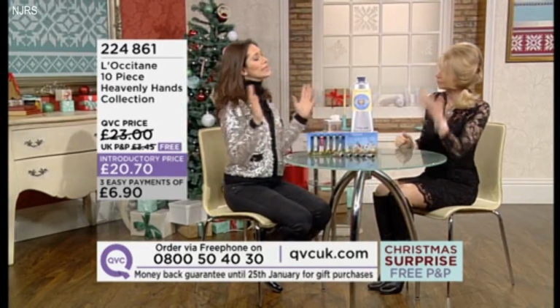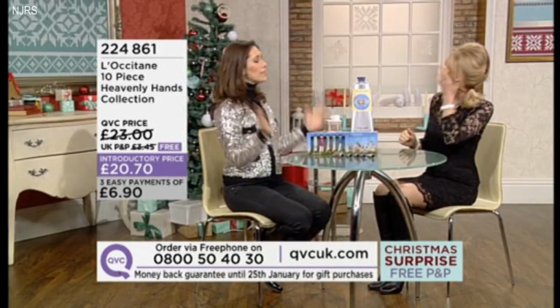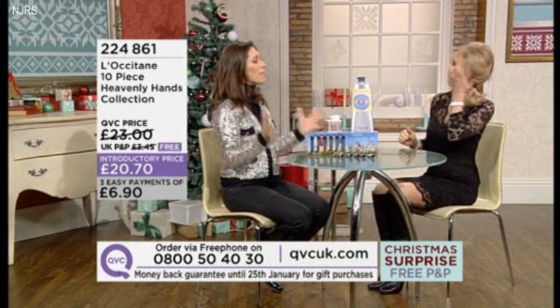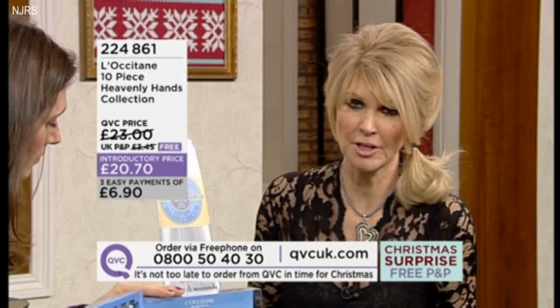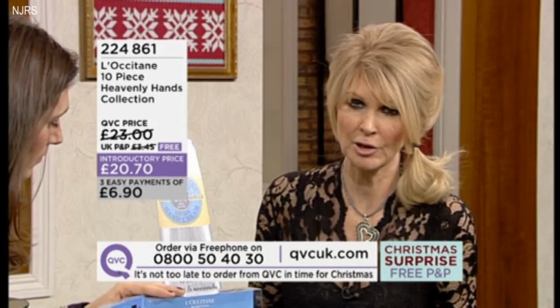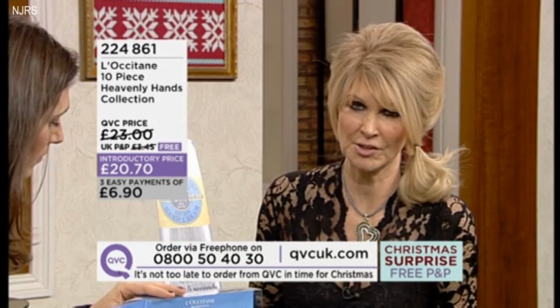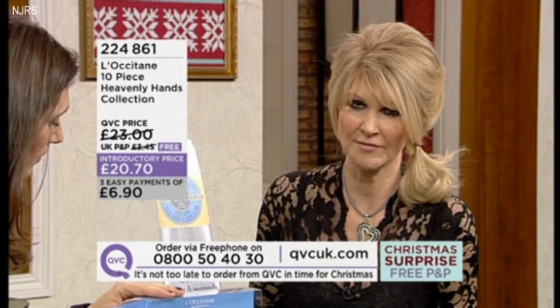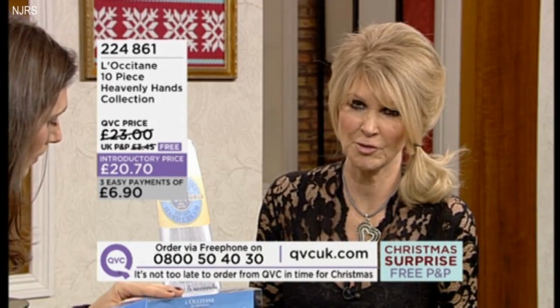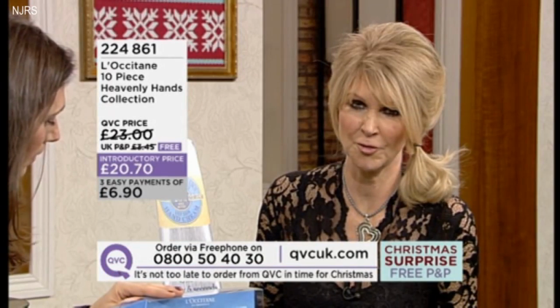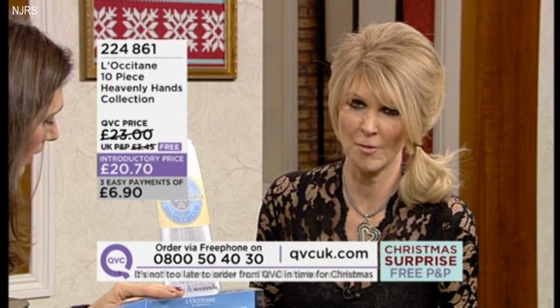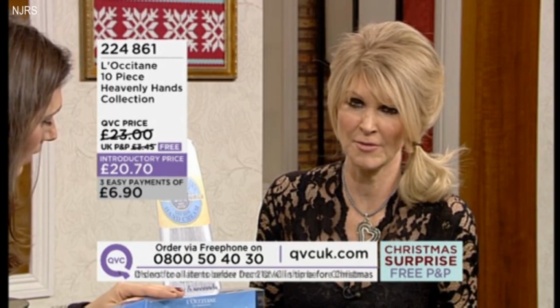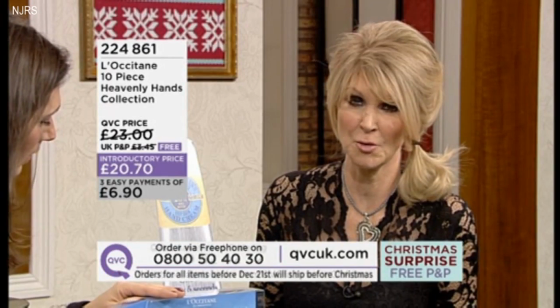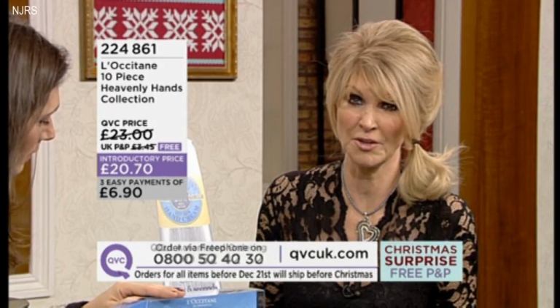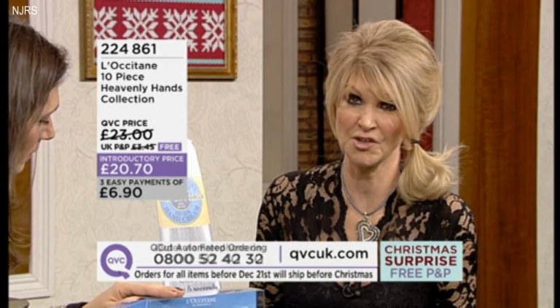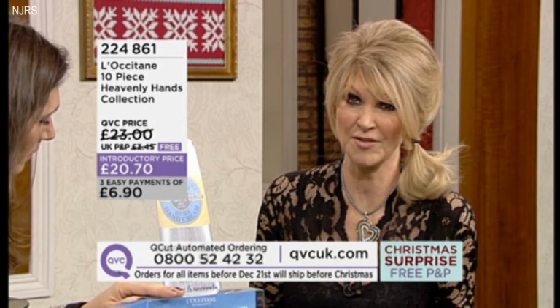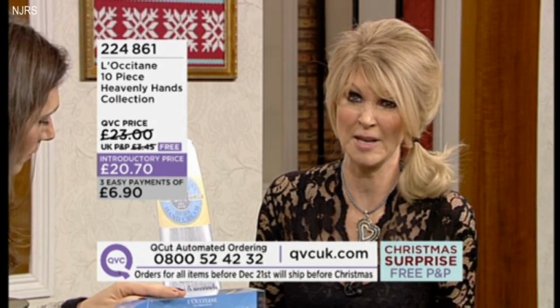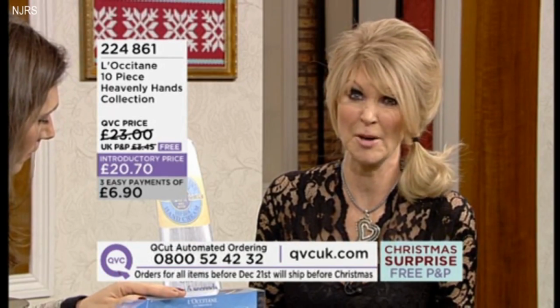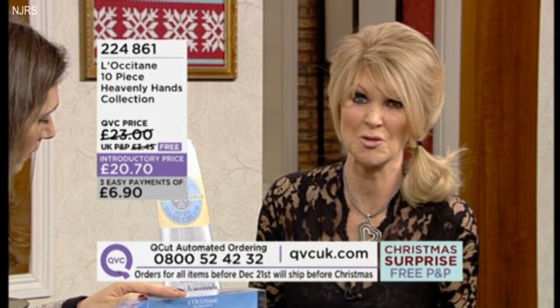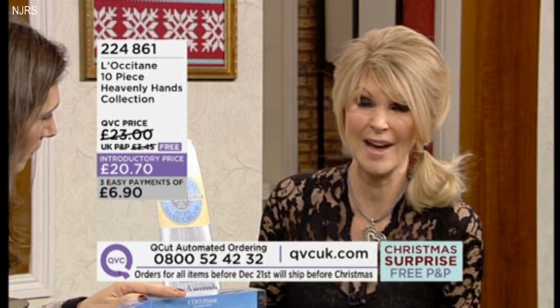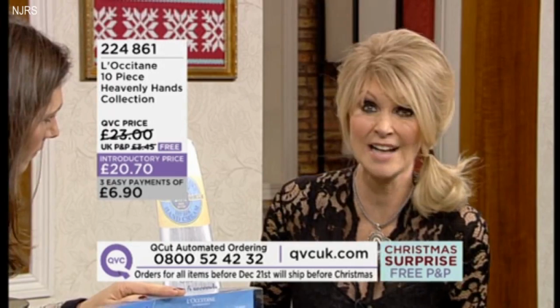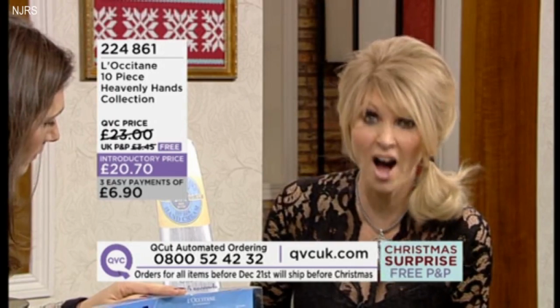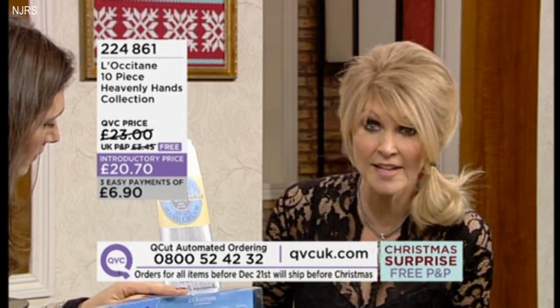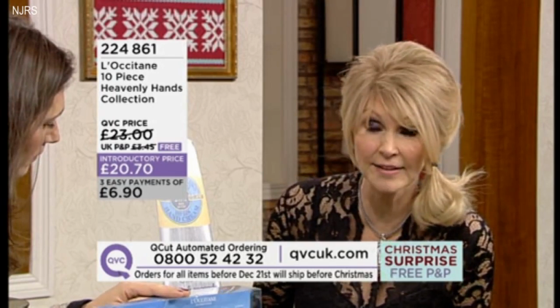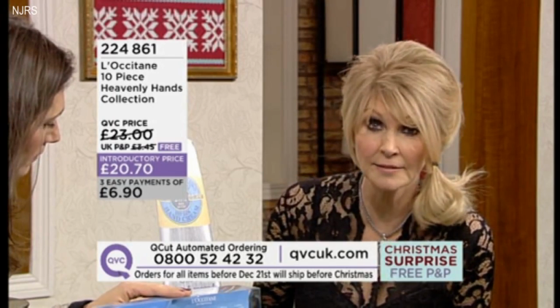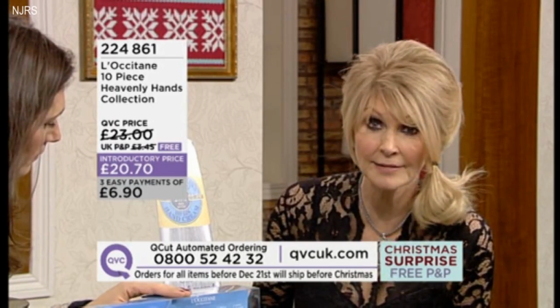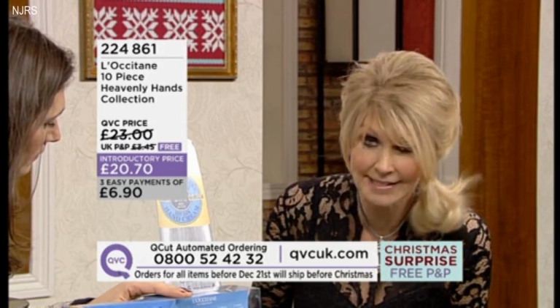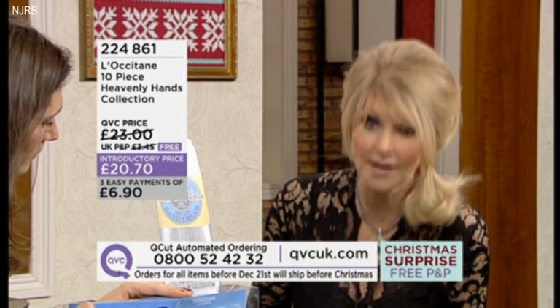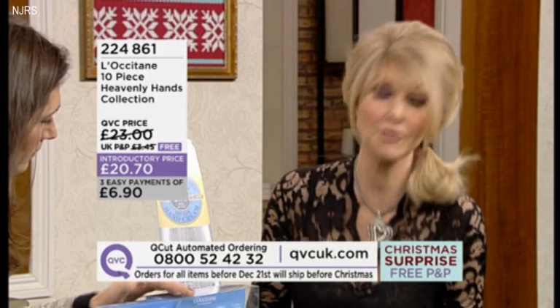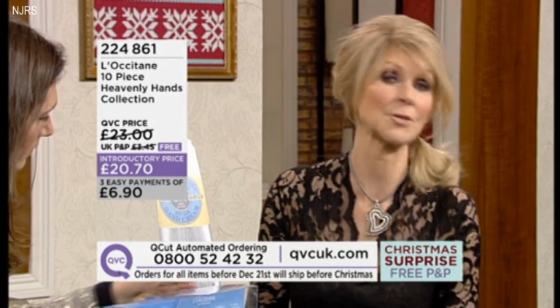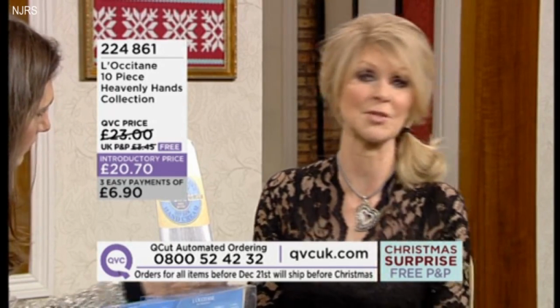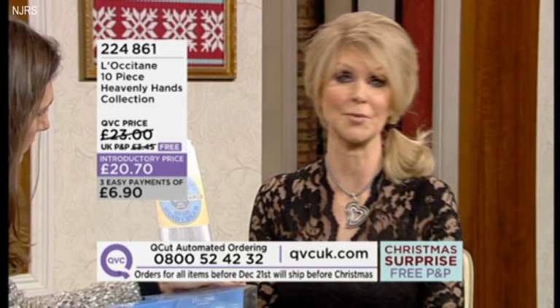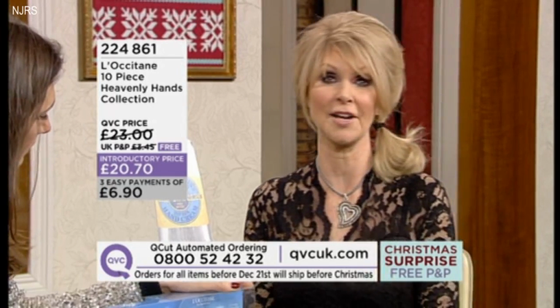It is an amazing L'Occitane range. Remember, if you order this, you don't have to pay any postage and packing either. That is our Christmas surprise.